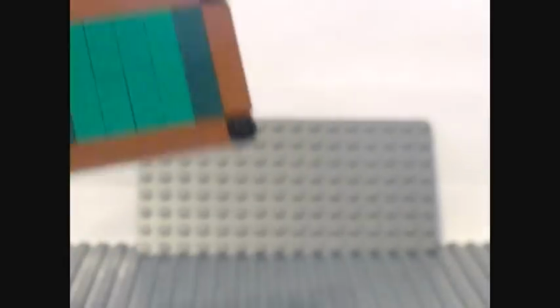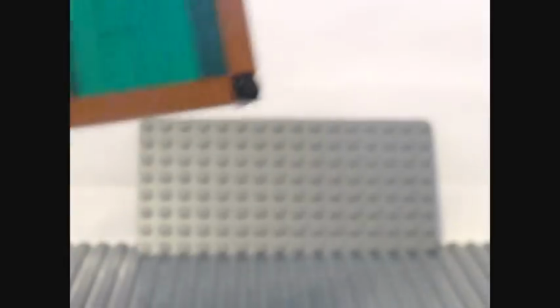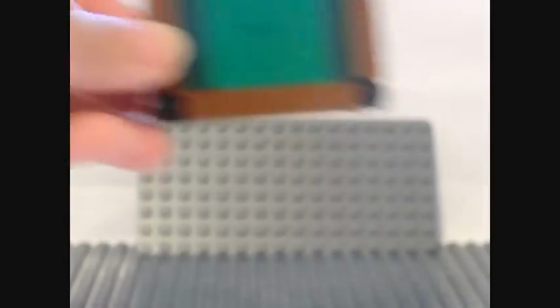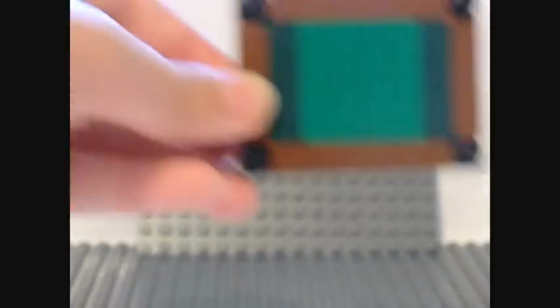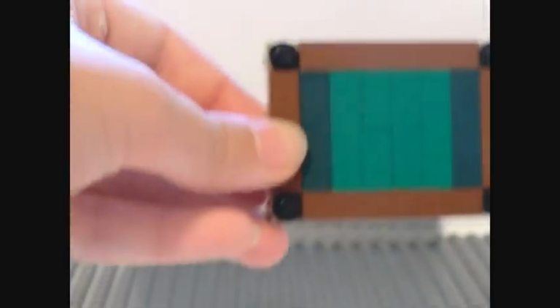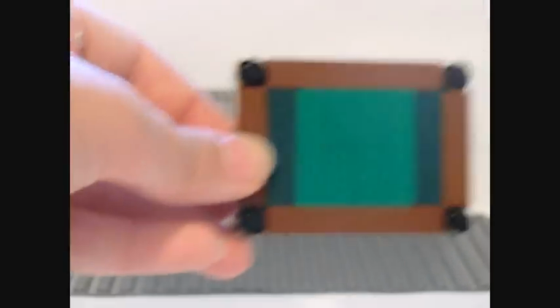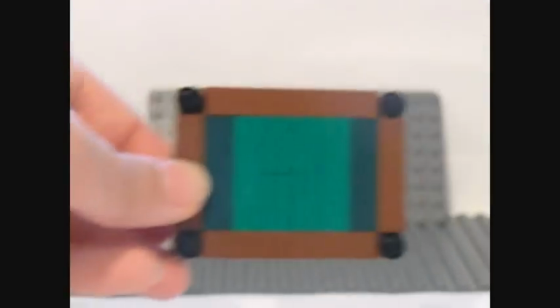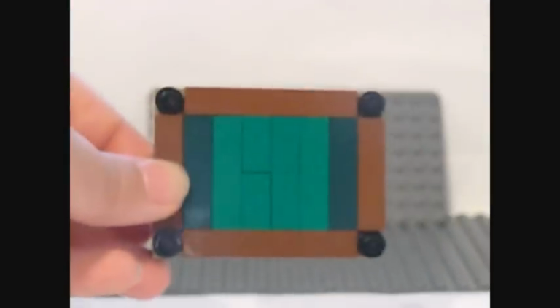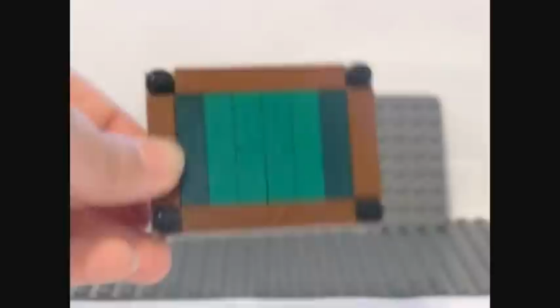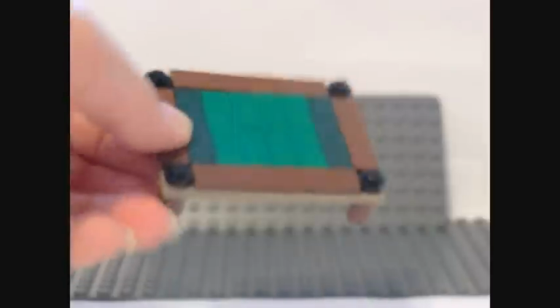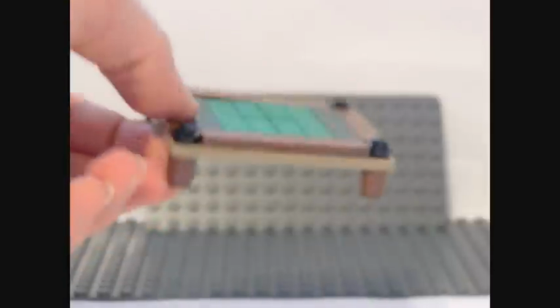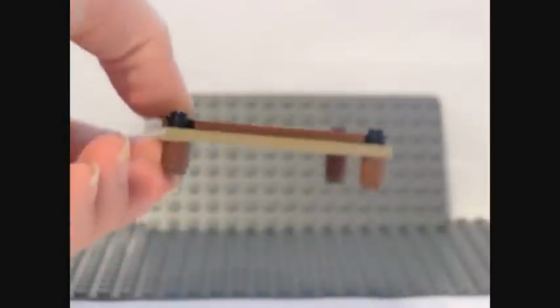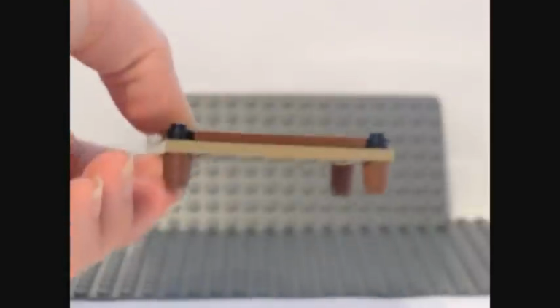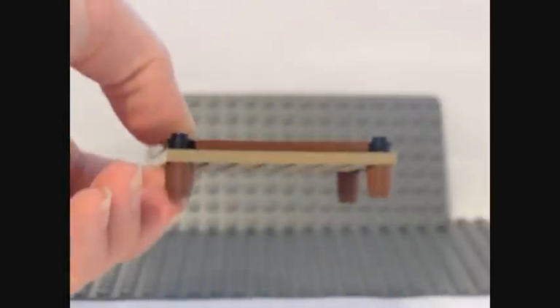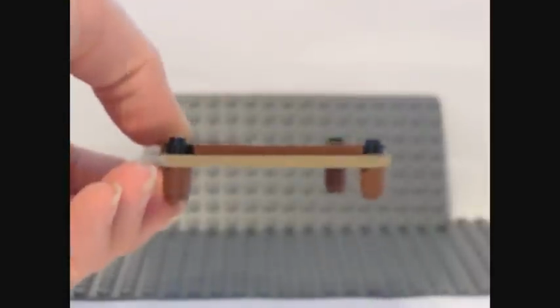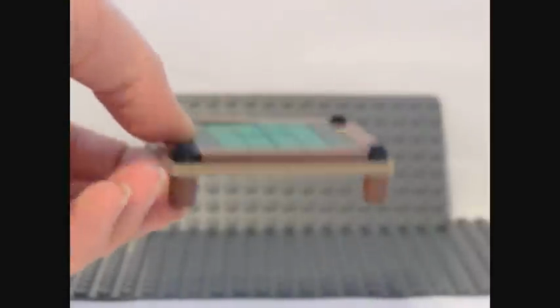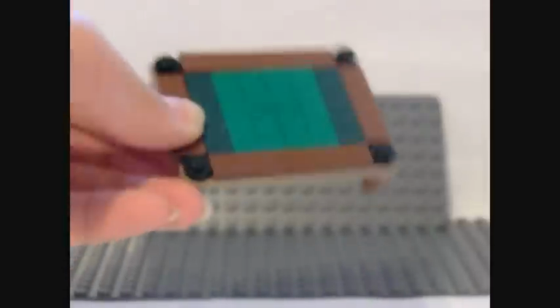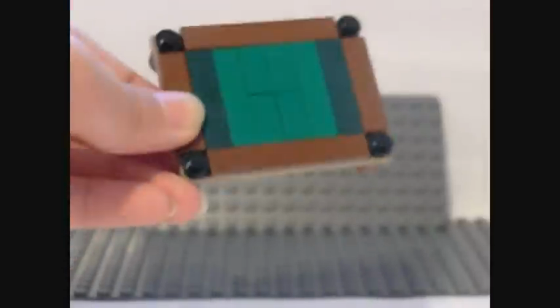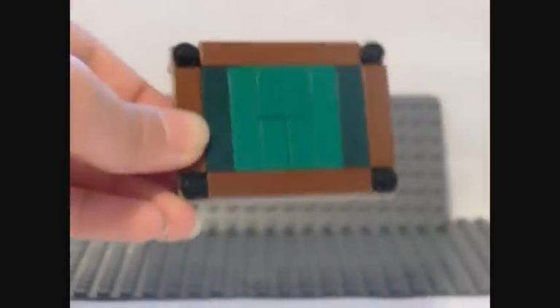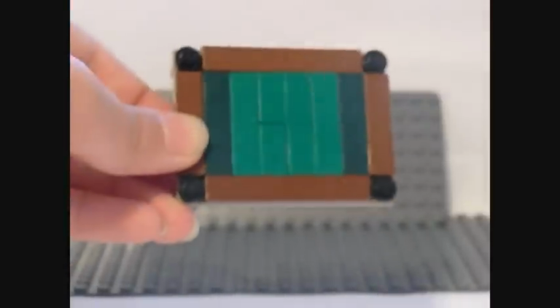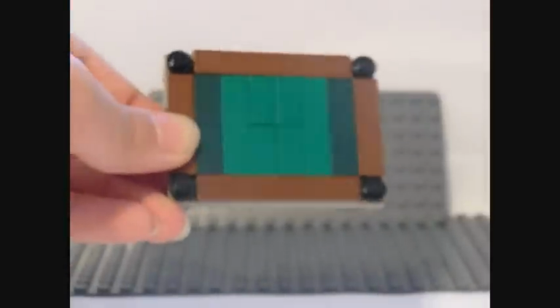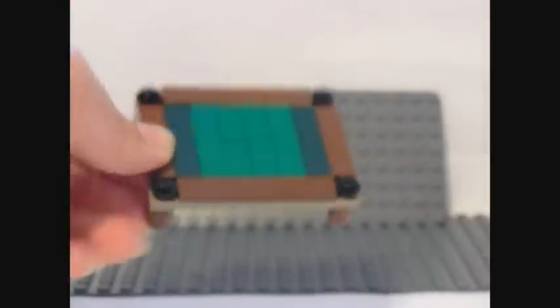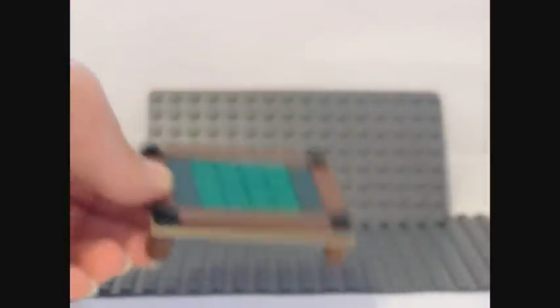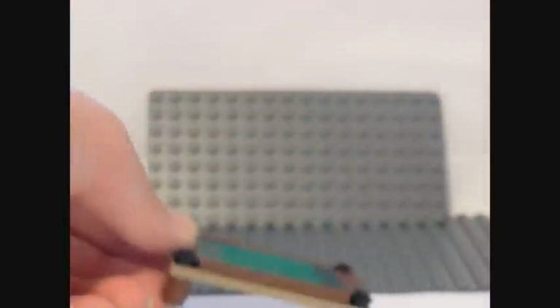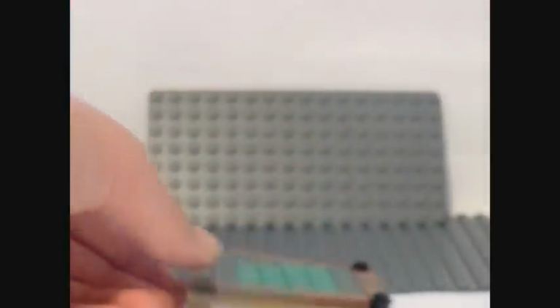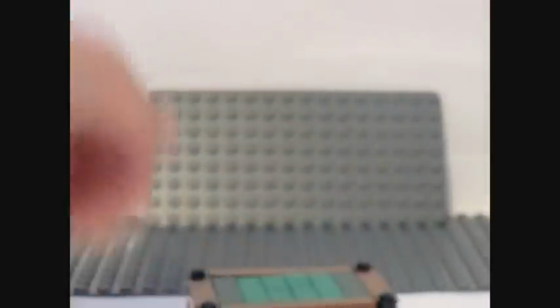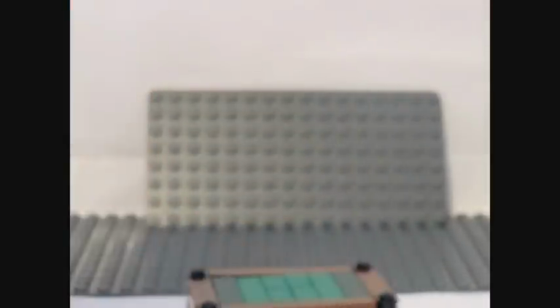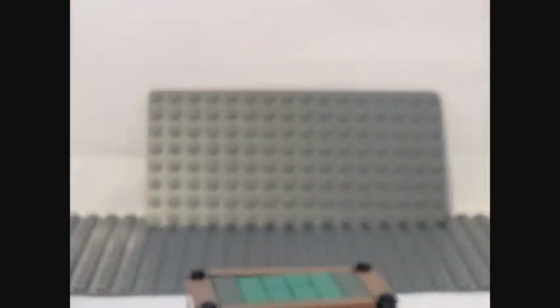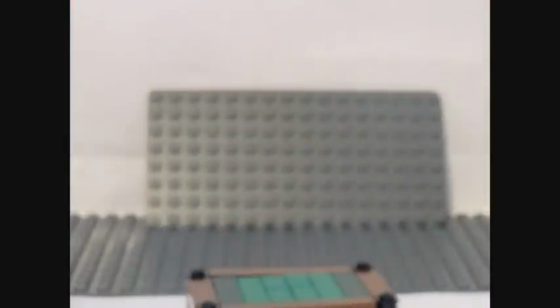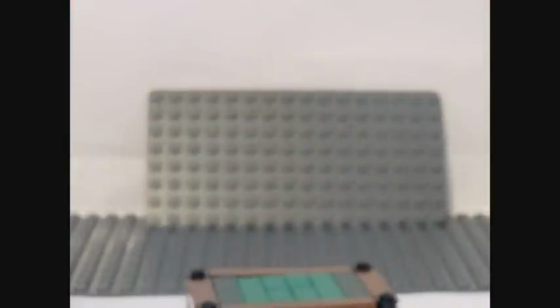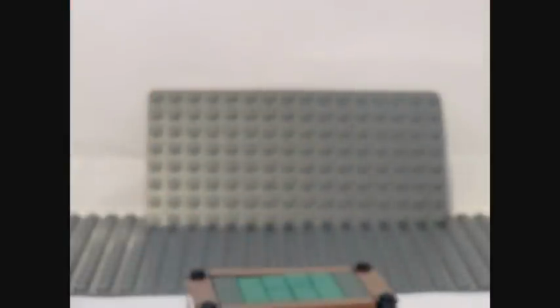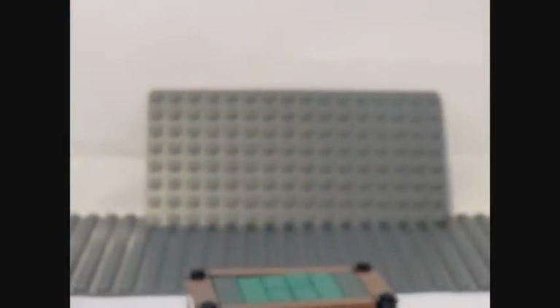And then you have a Lego pool table. Thank you for watching. Please rate and subscribe.